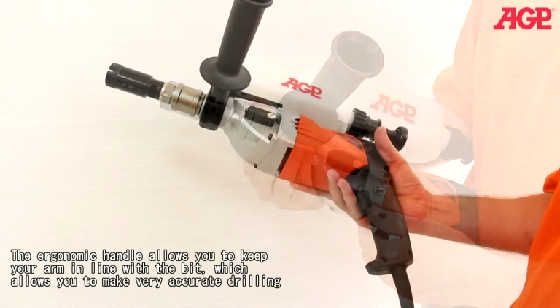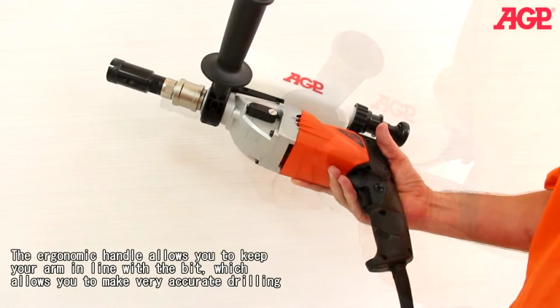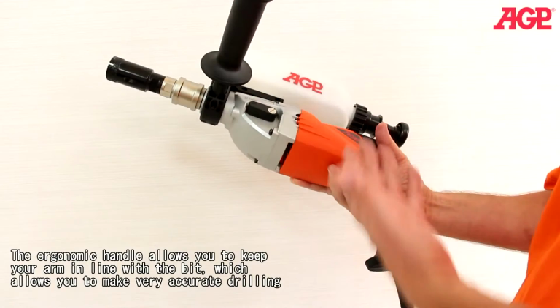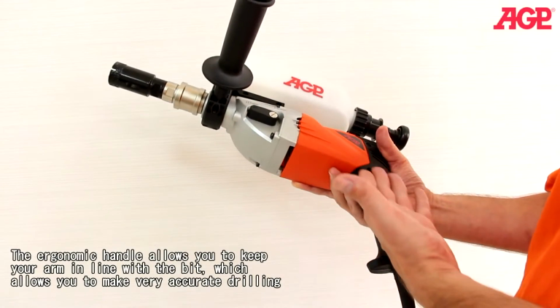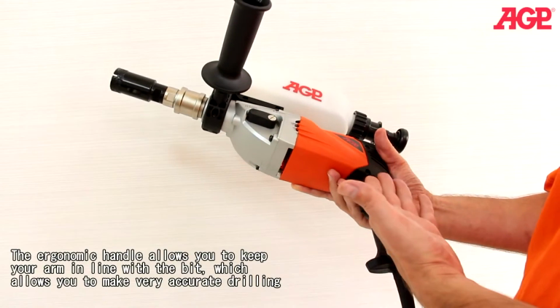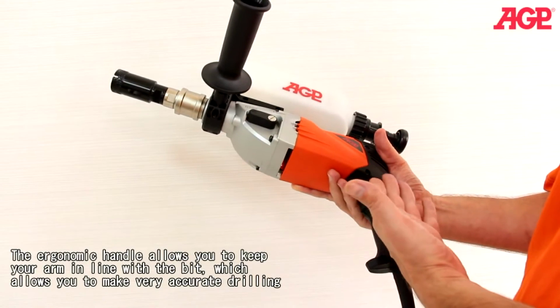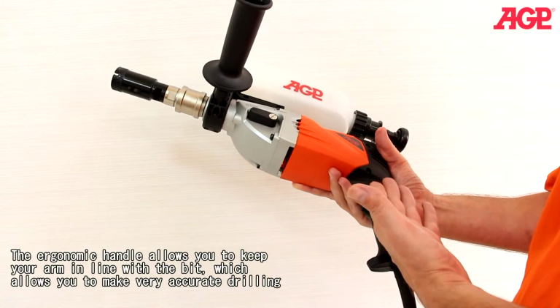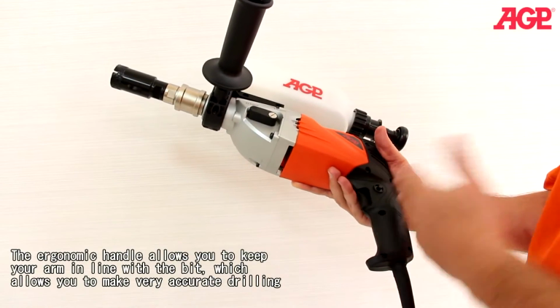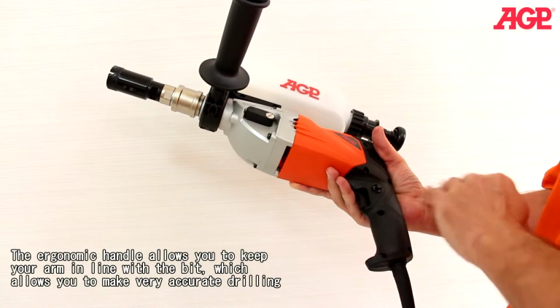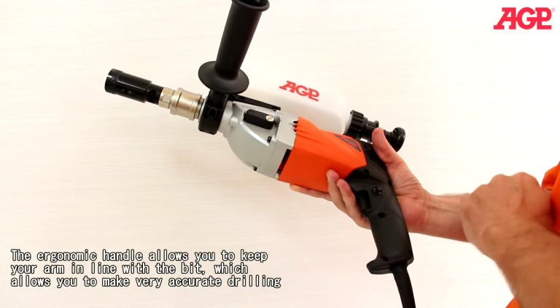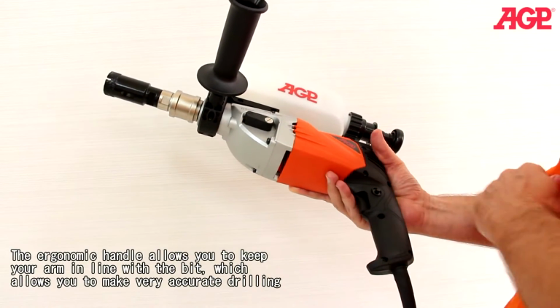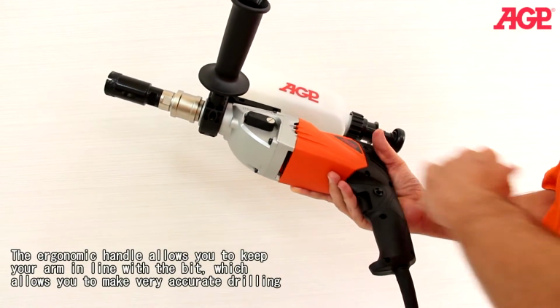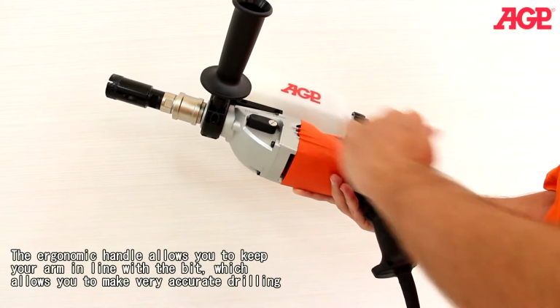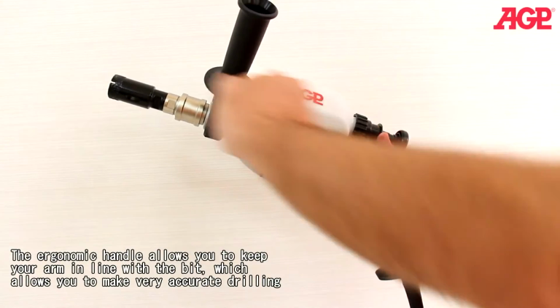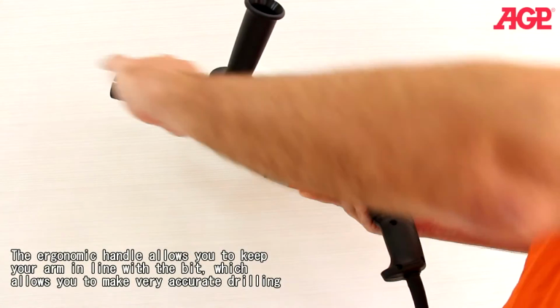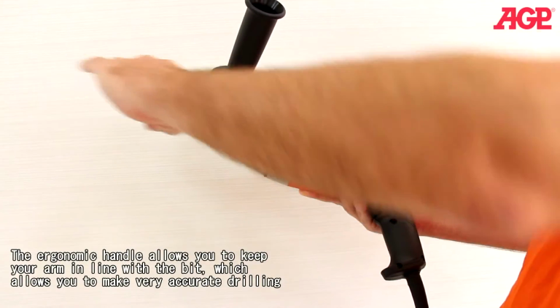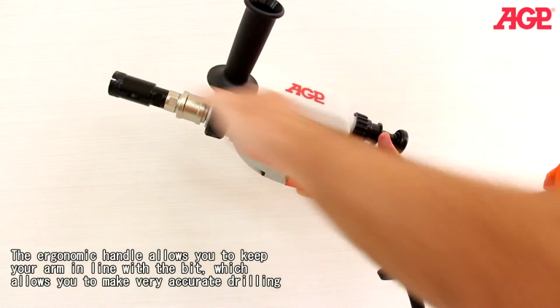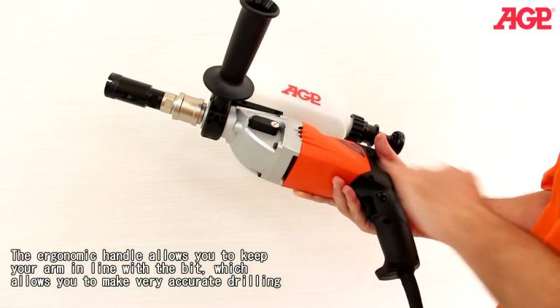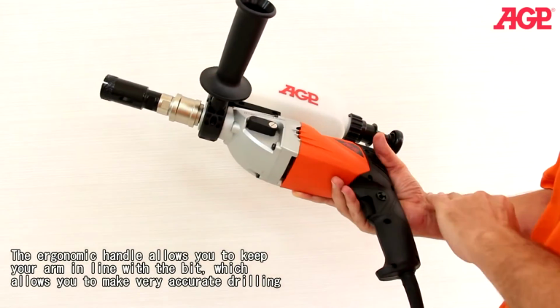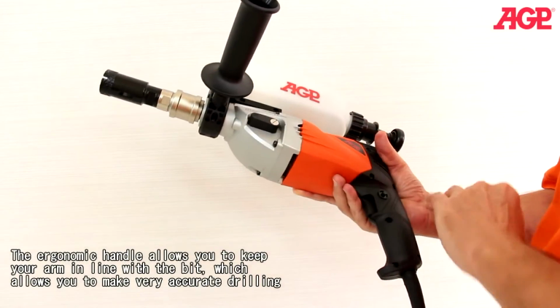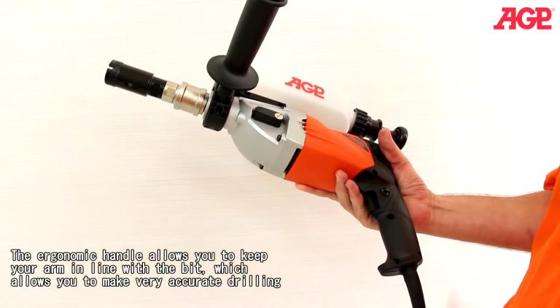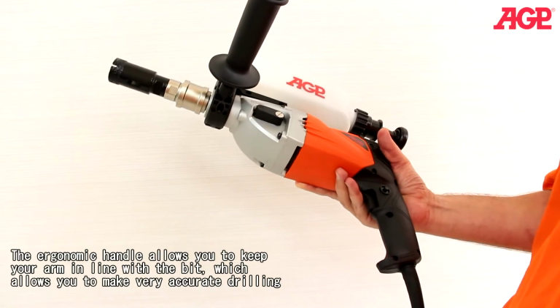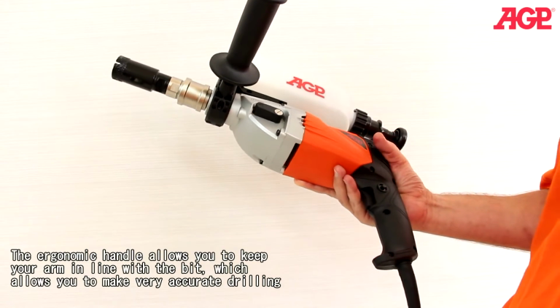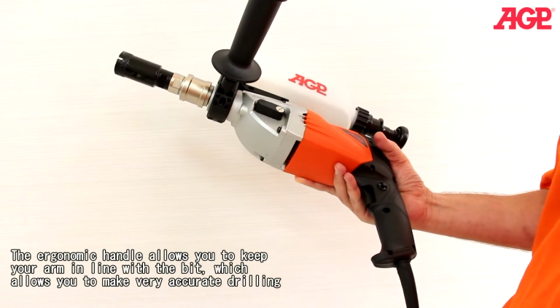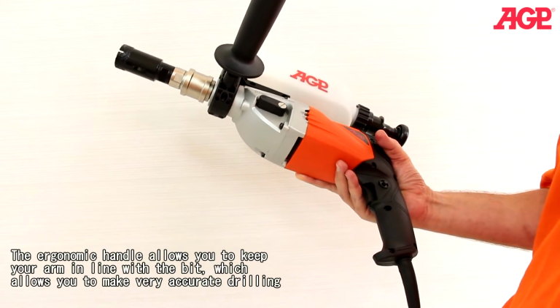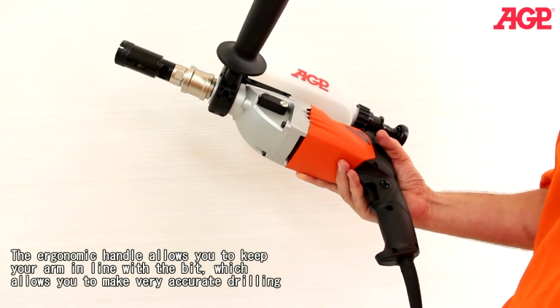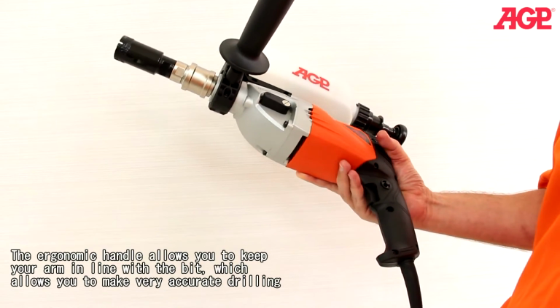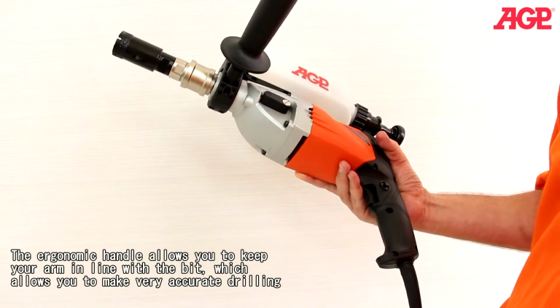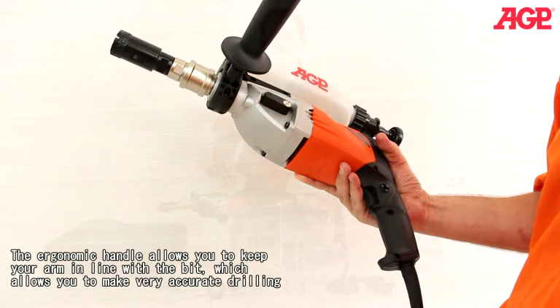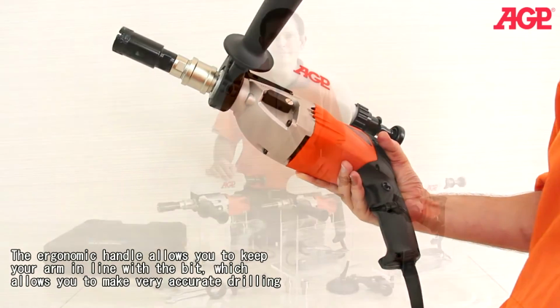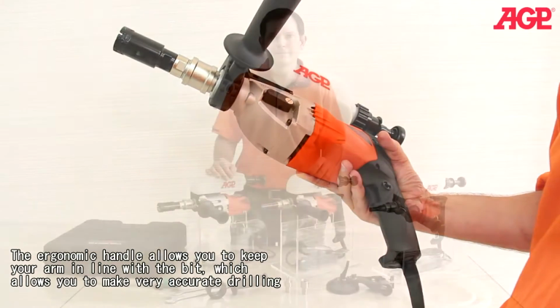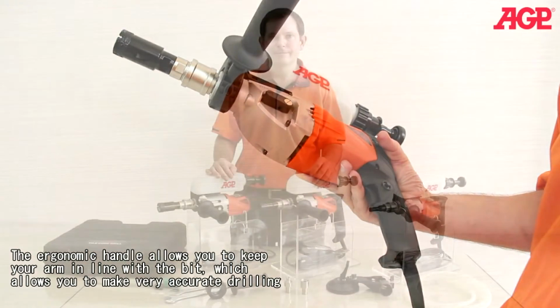The ergonomic handle allows you to keep your arm in line with the bit, which allows you to make very accurate drilling.